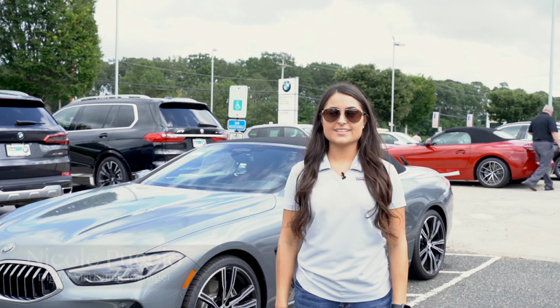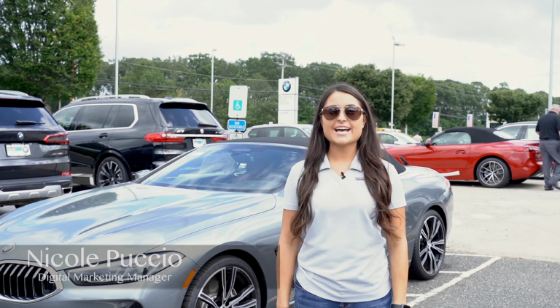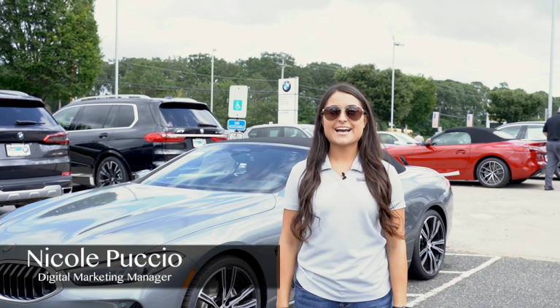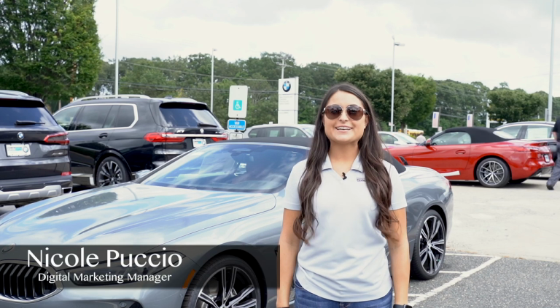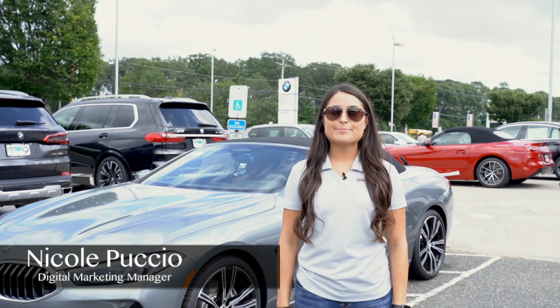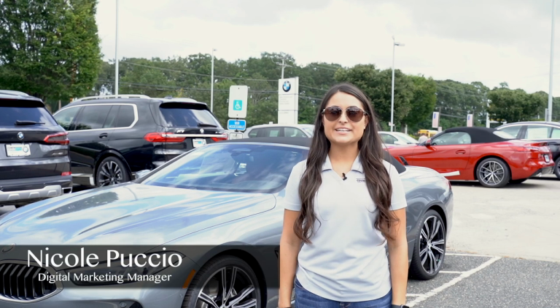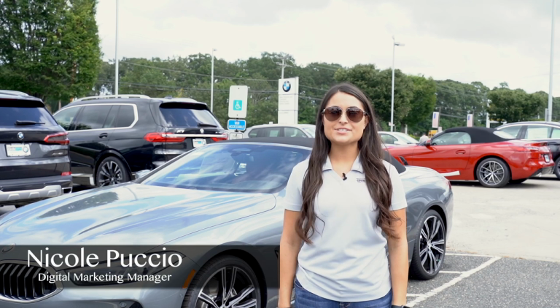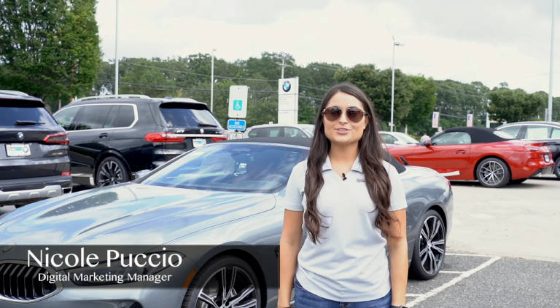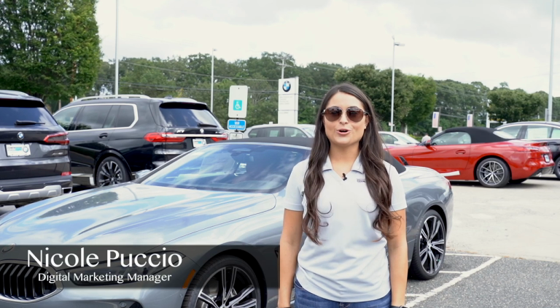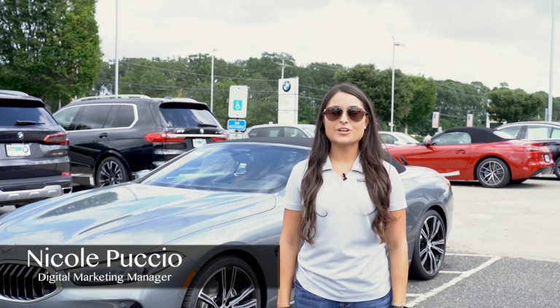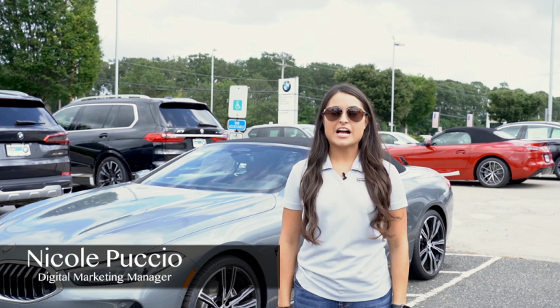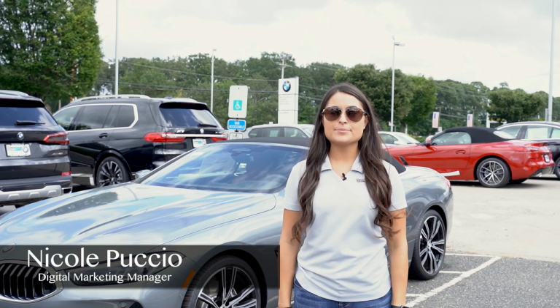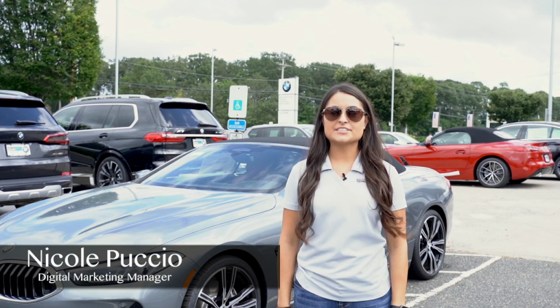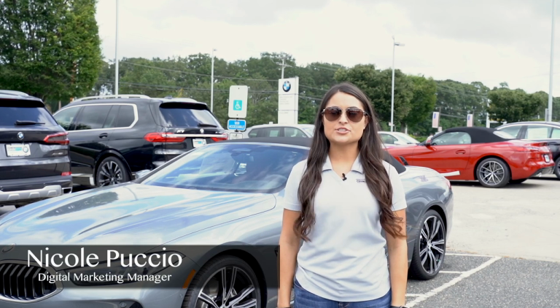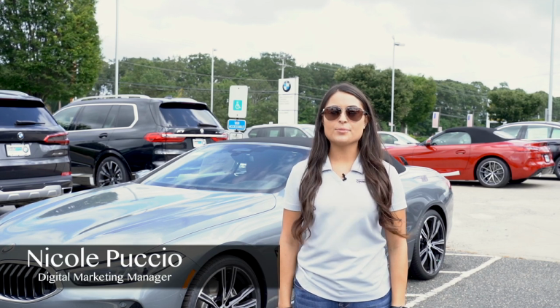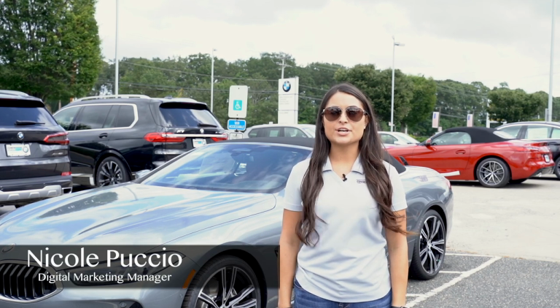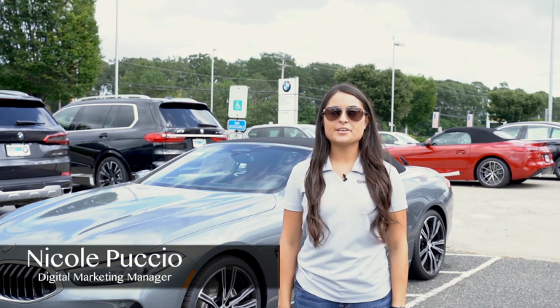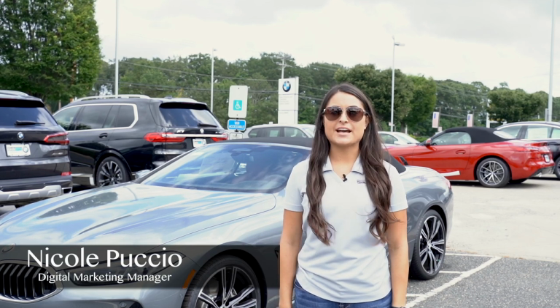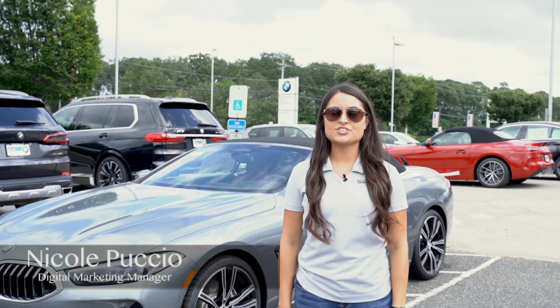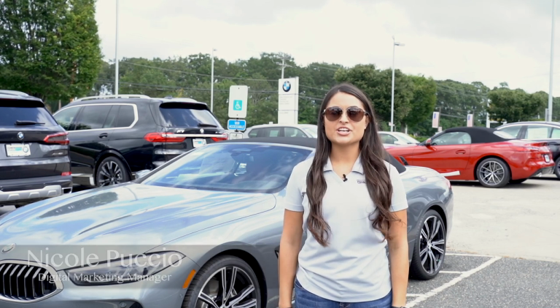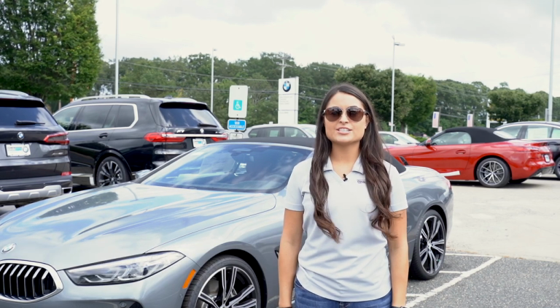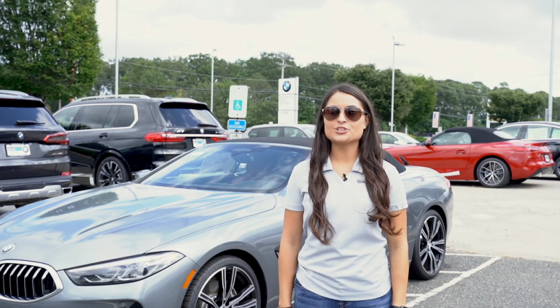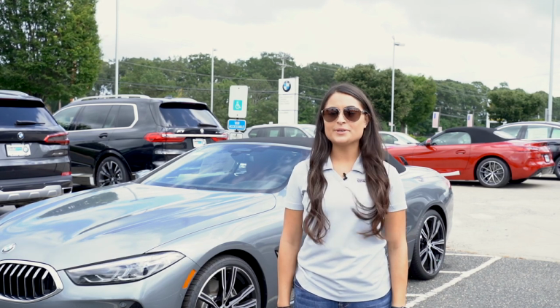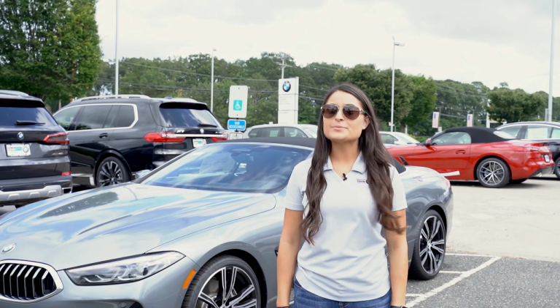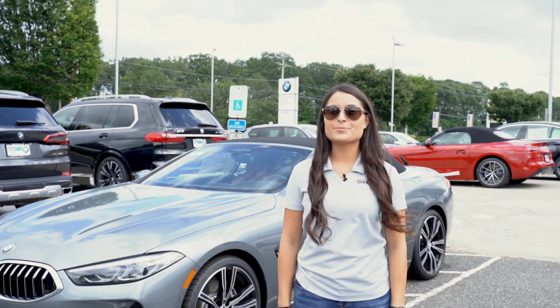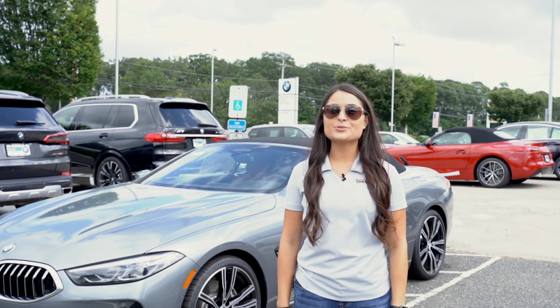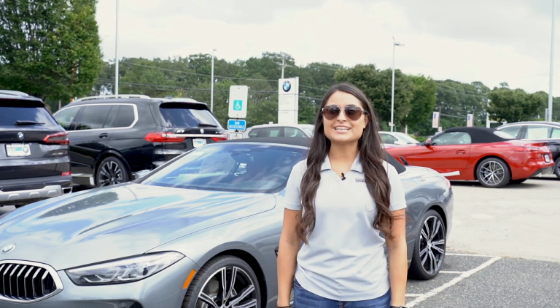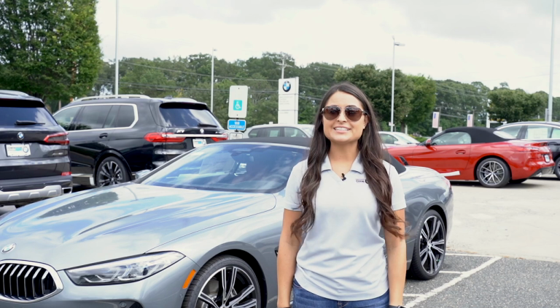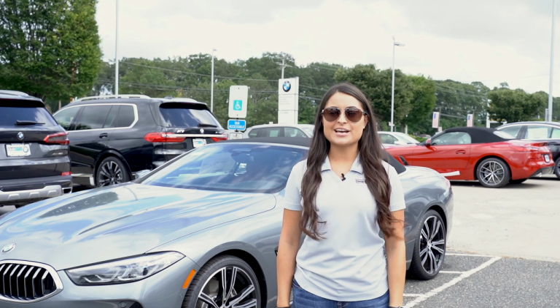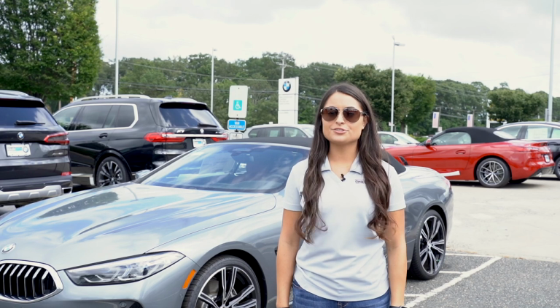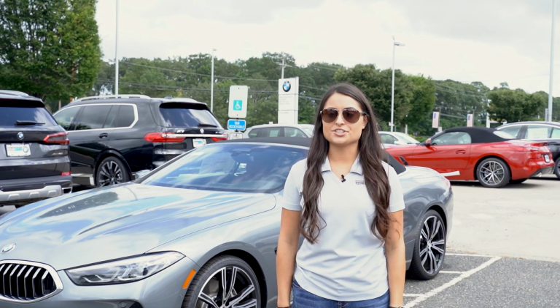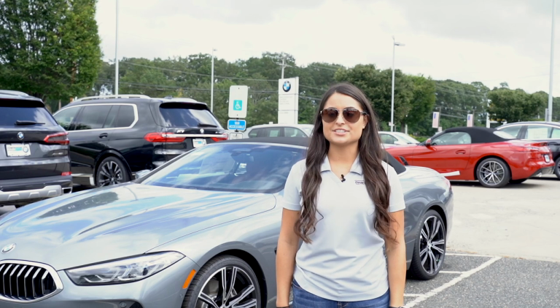Hi, my name is Nicole. I'm the Digital Marketing Manager at Circle BMW in Eatontown, New Jersey.